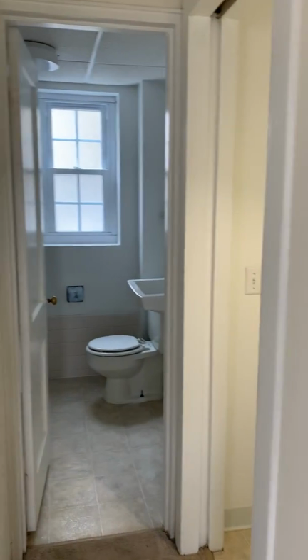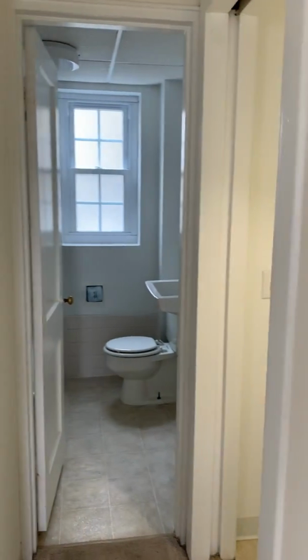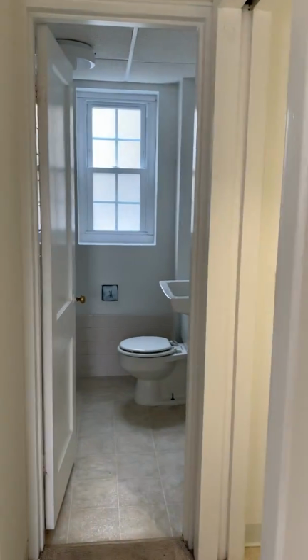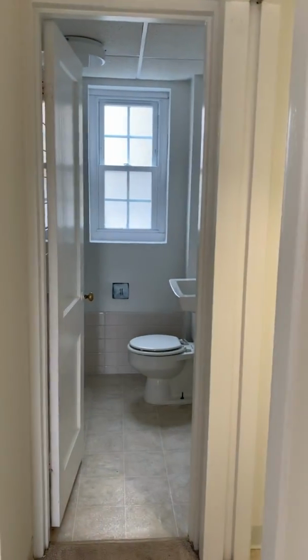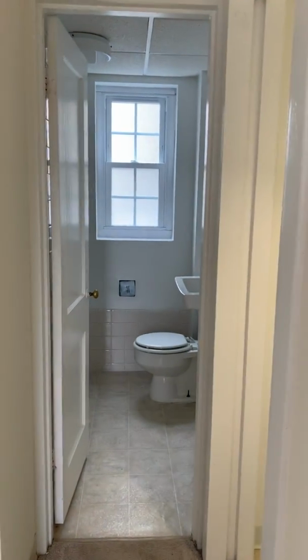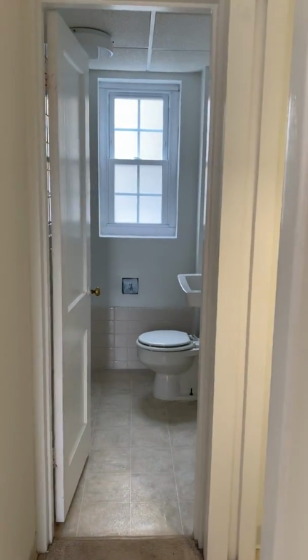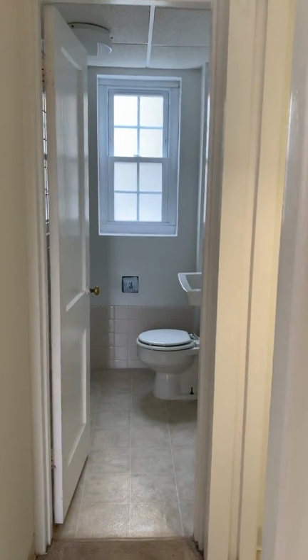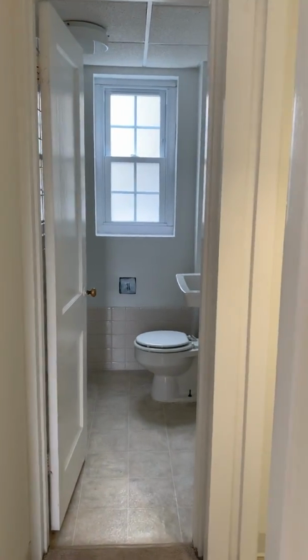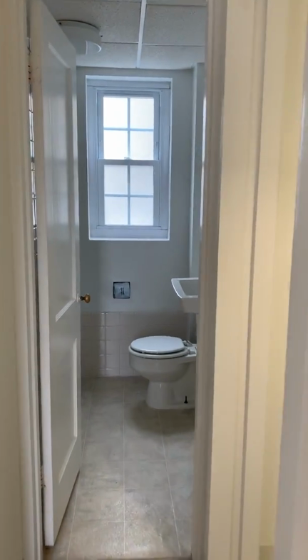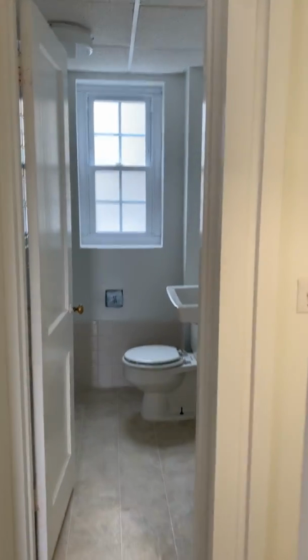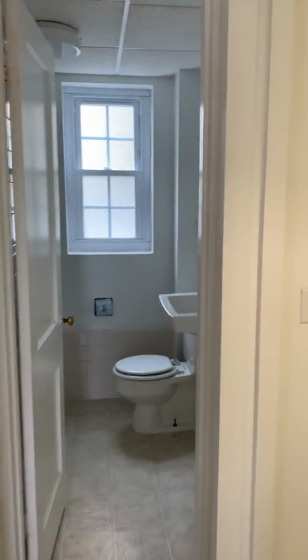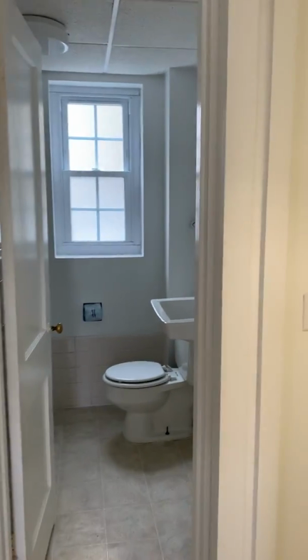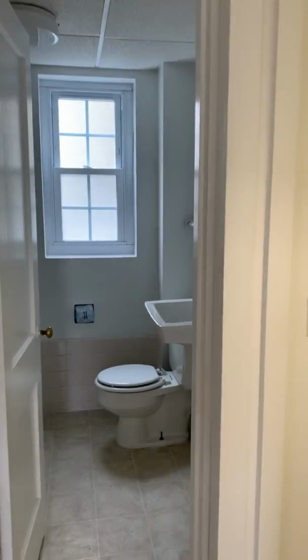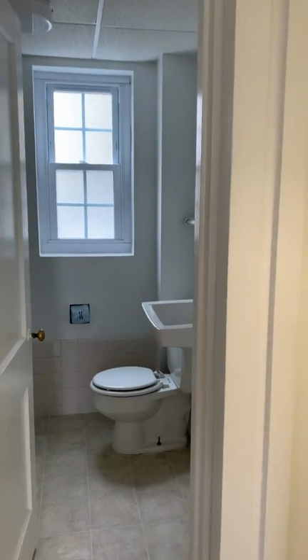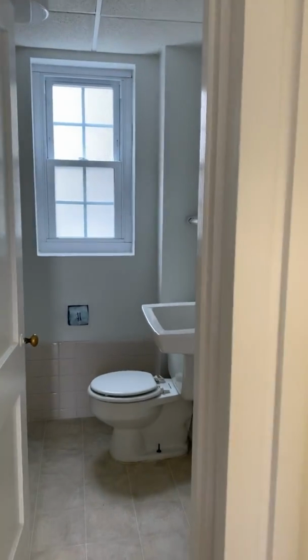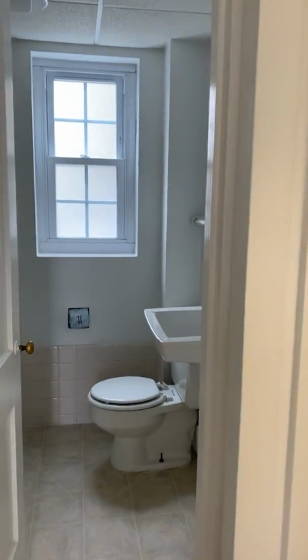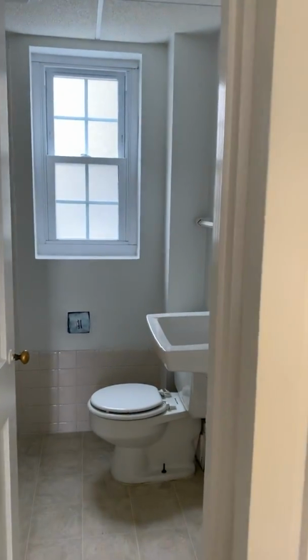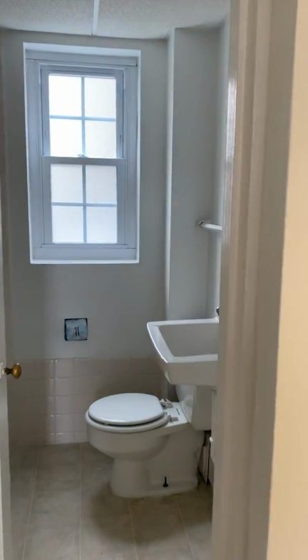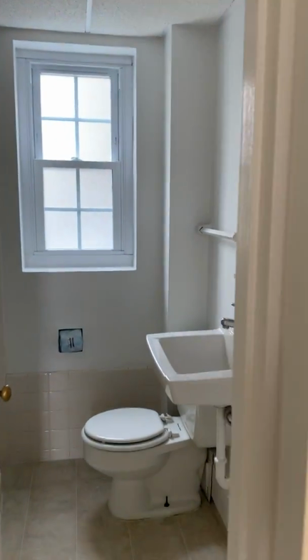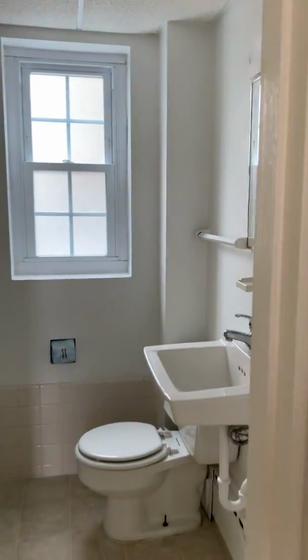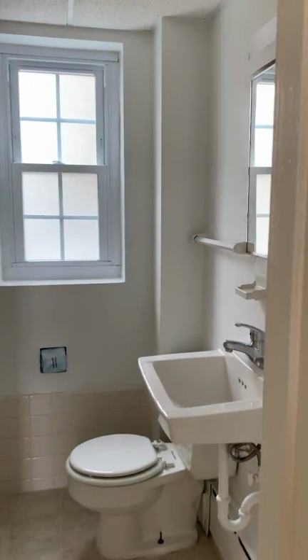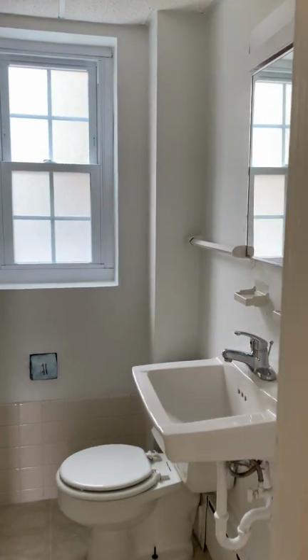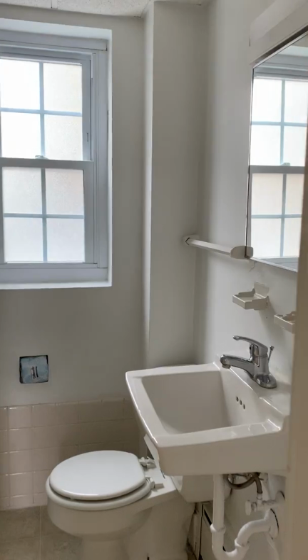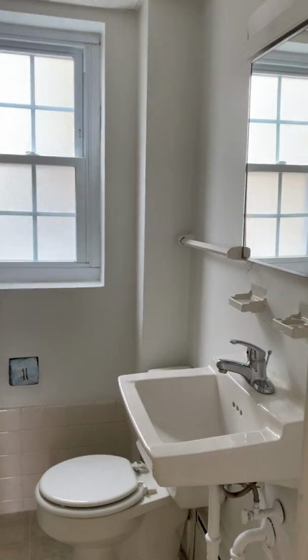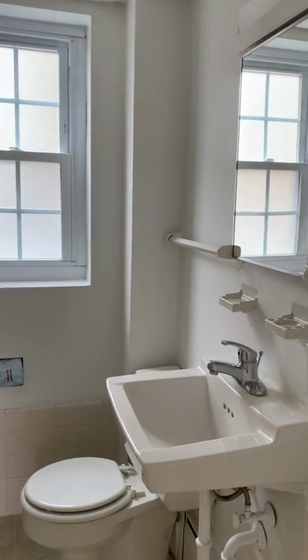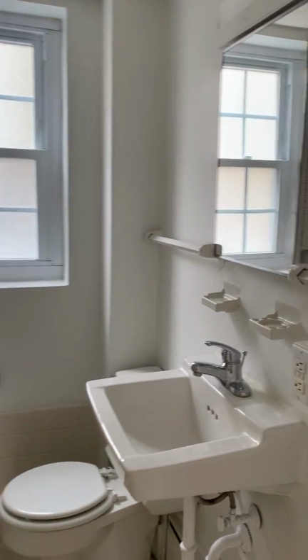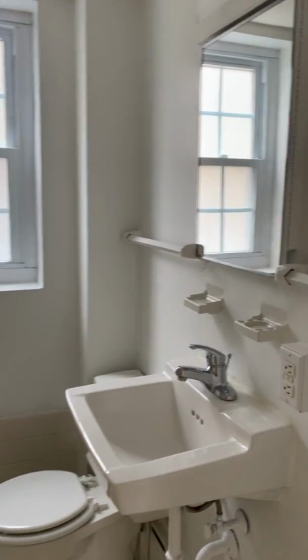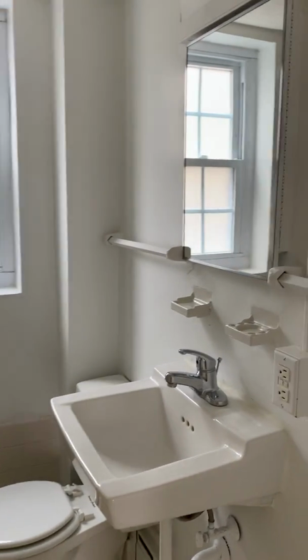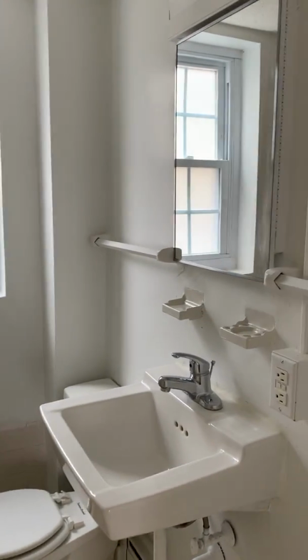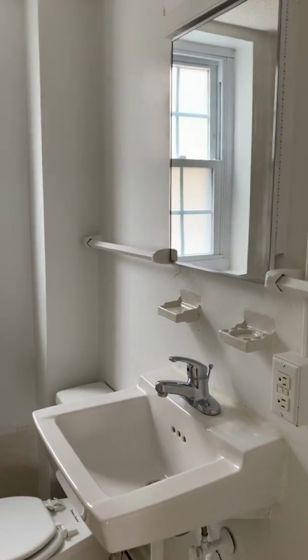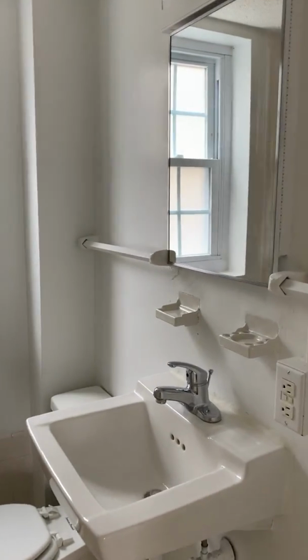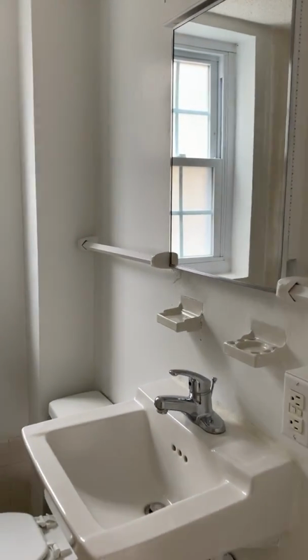All of our one-bedroom apartments feature a full bathroom with shower and tub, as well as a medicine cabinet.